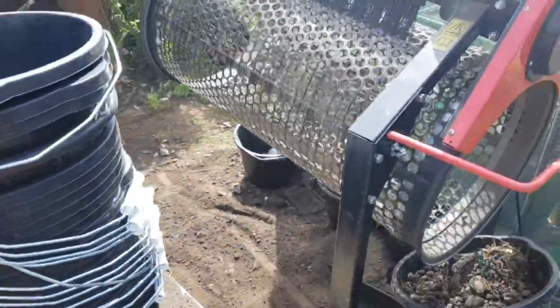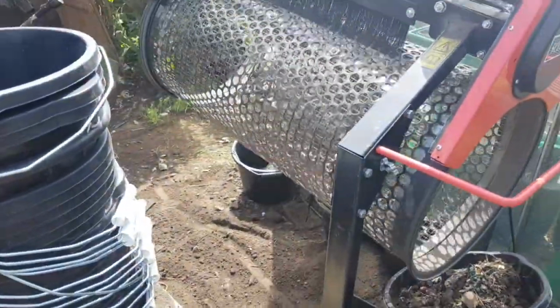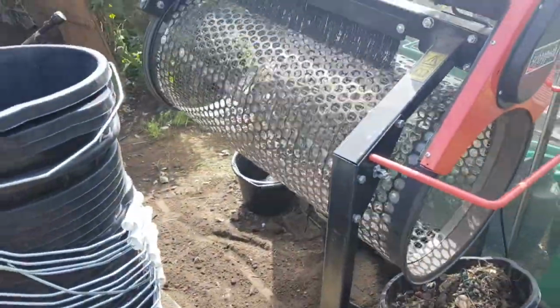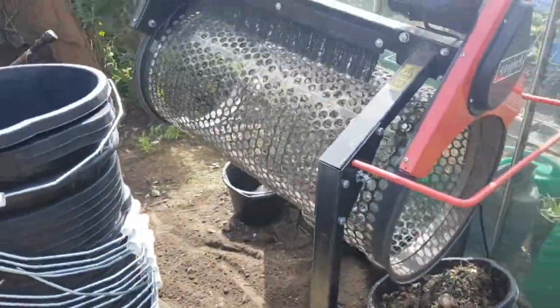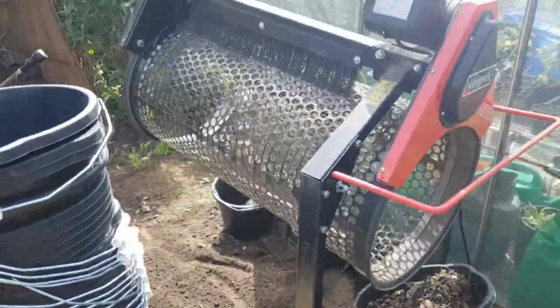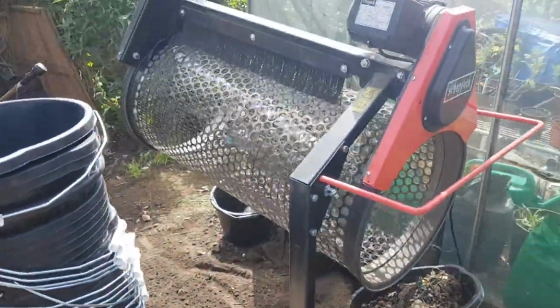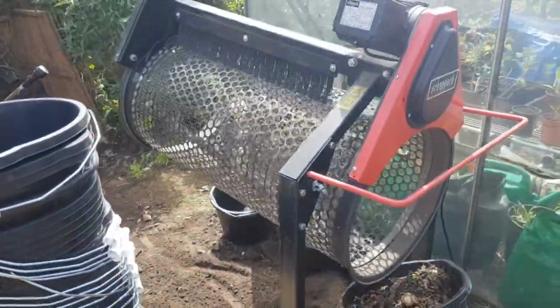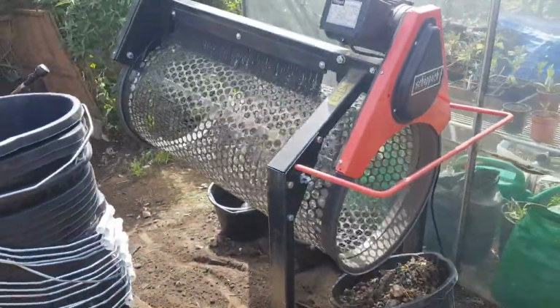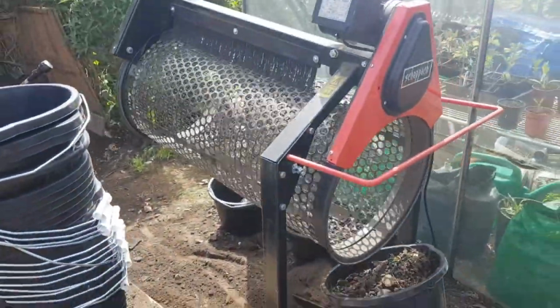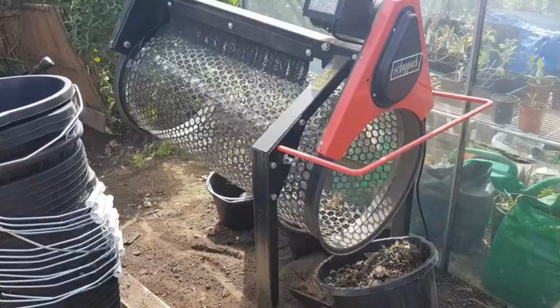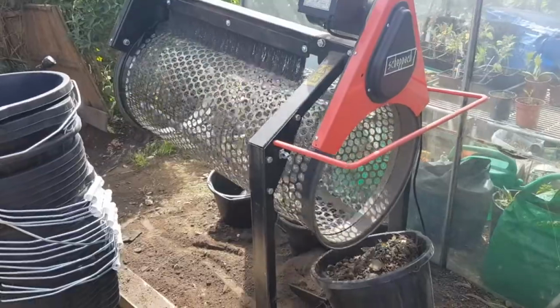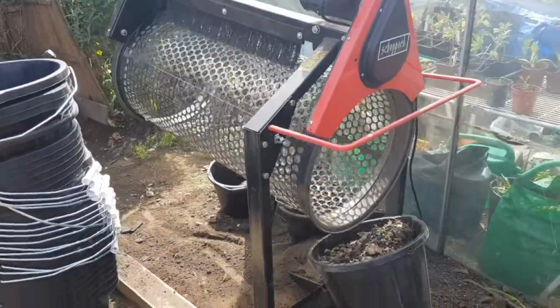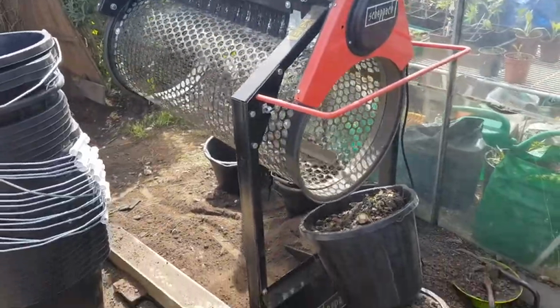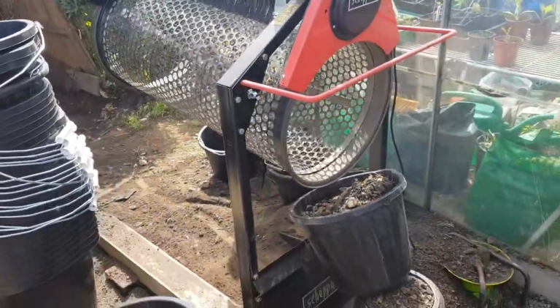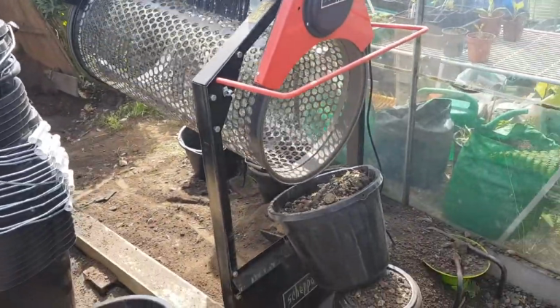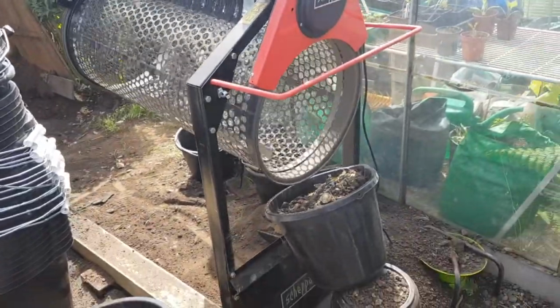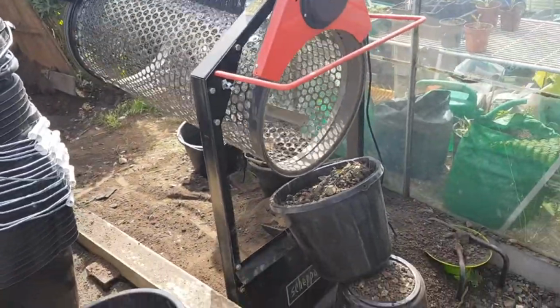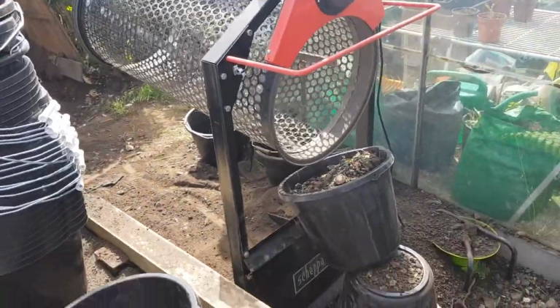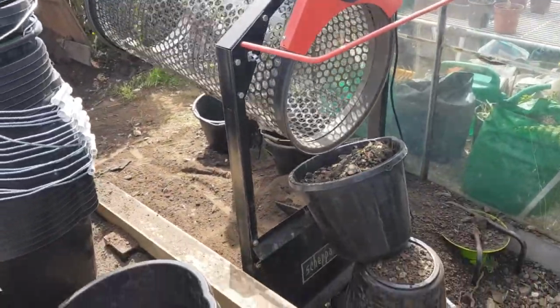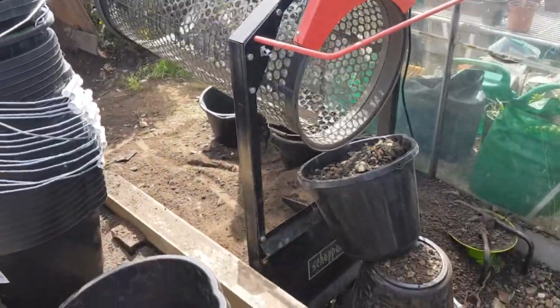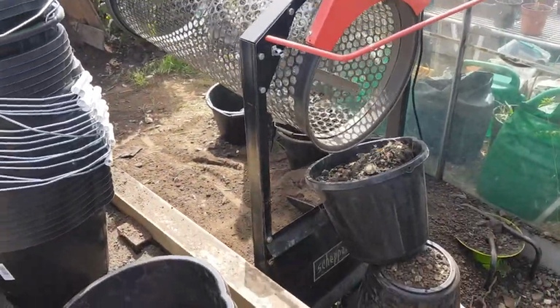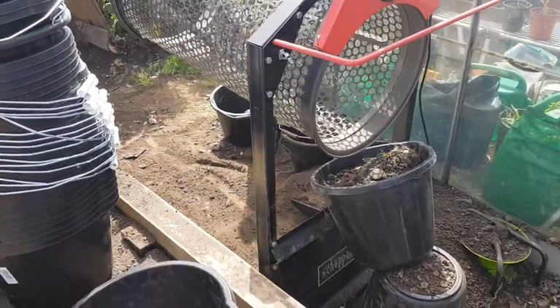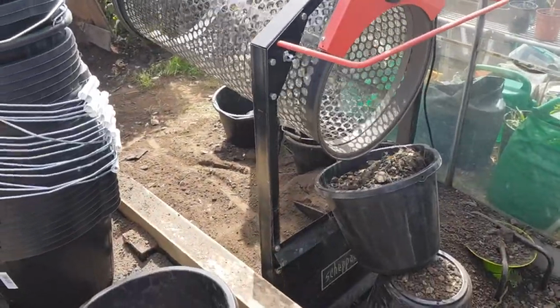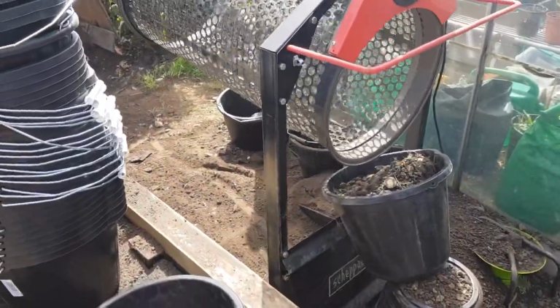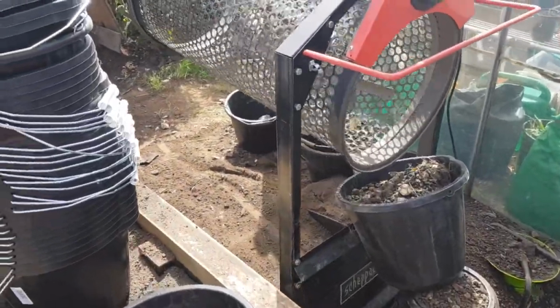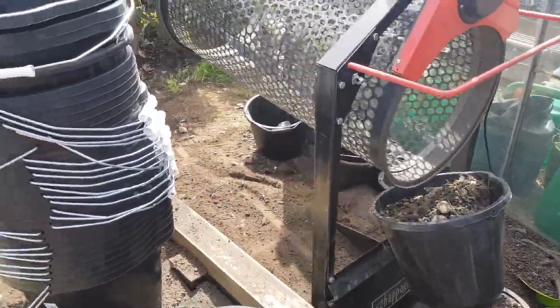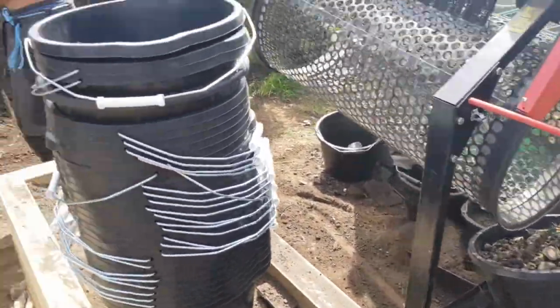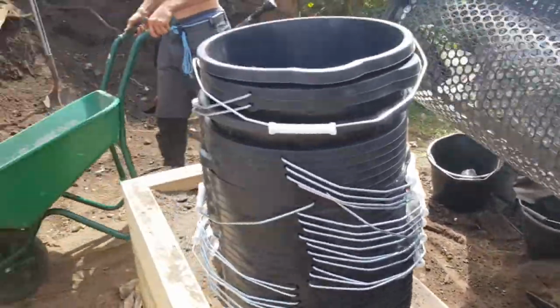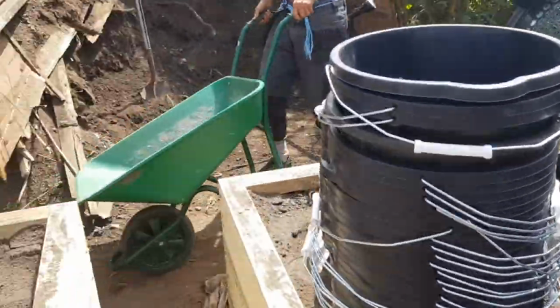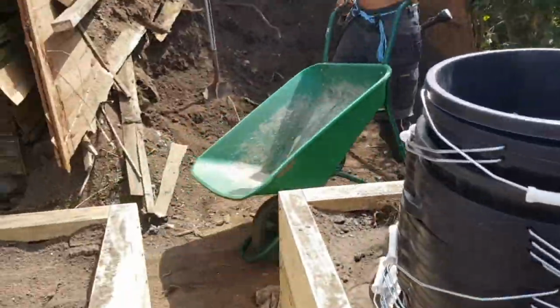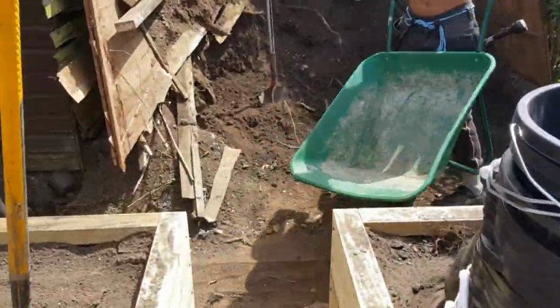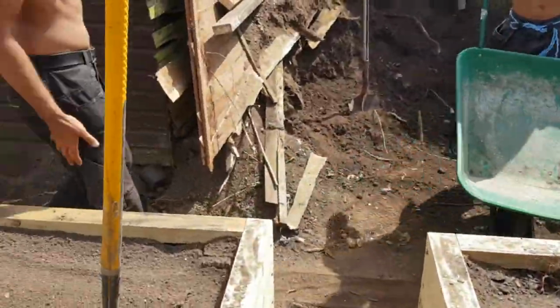This machine here, brilliant machine — and that's it there.